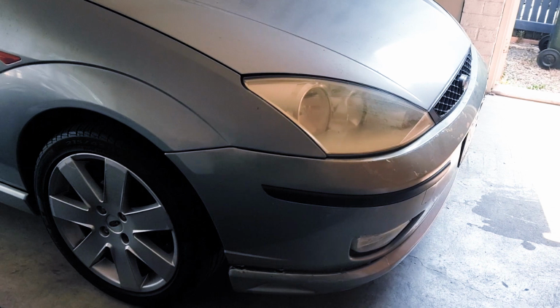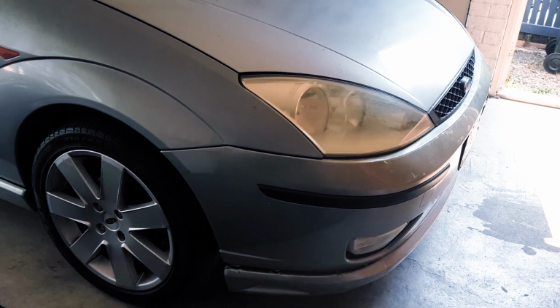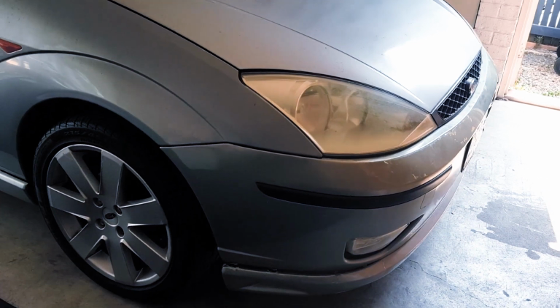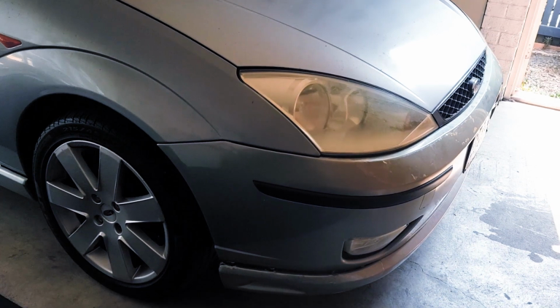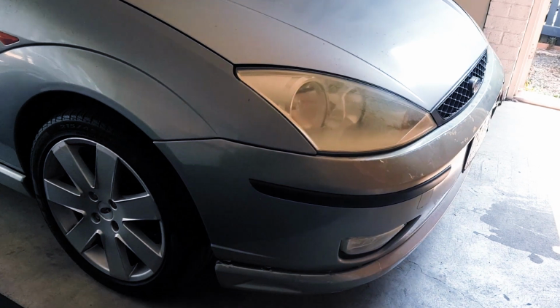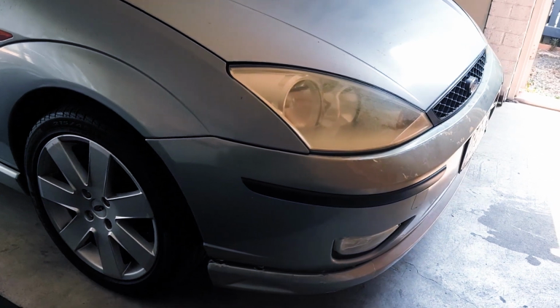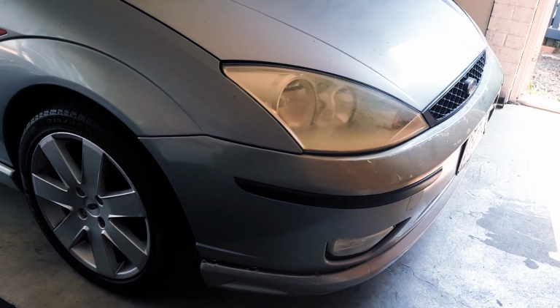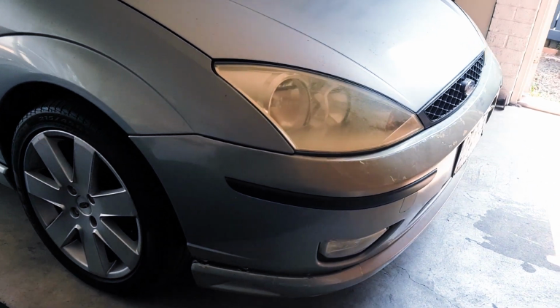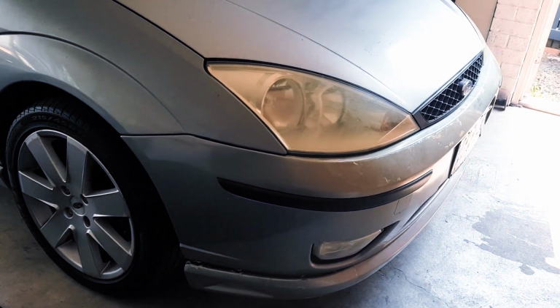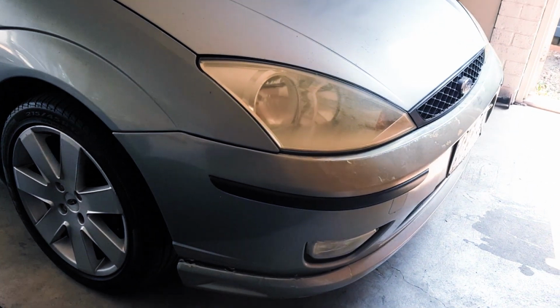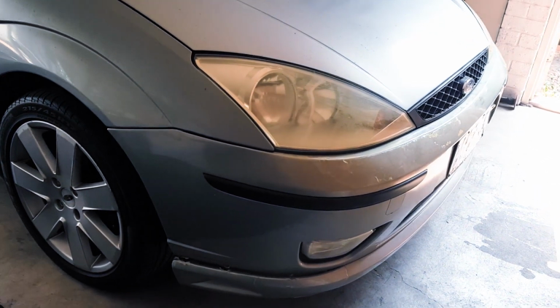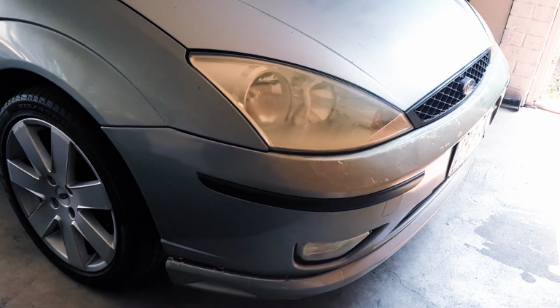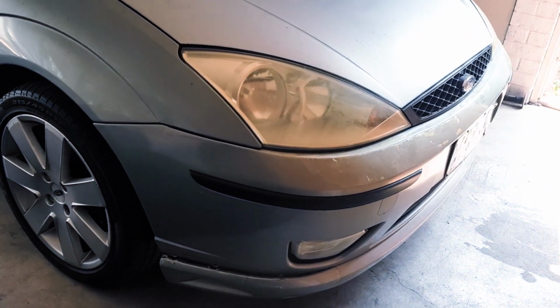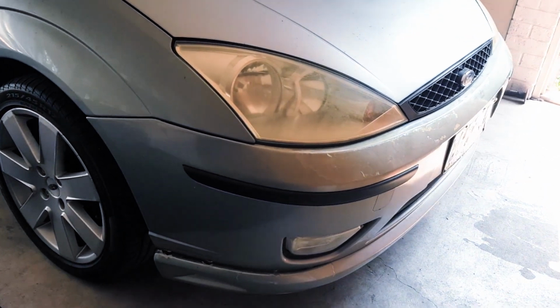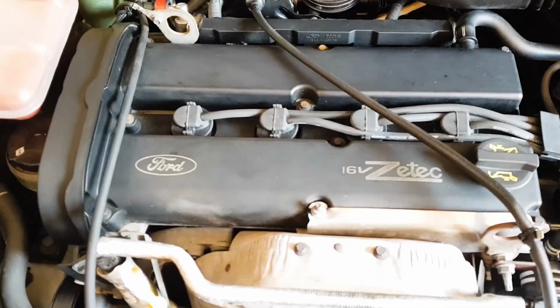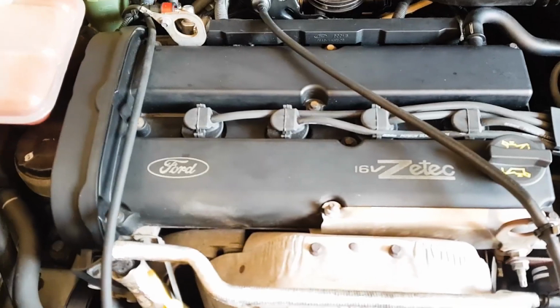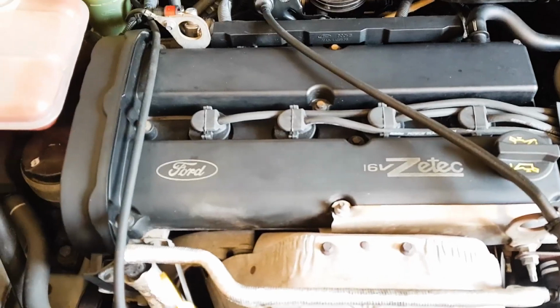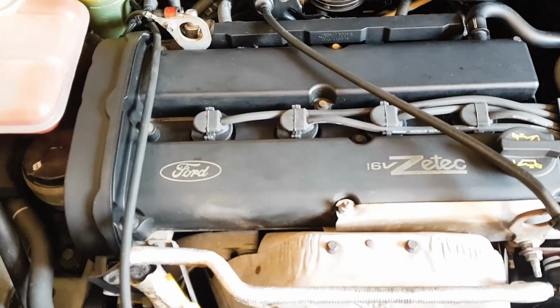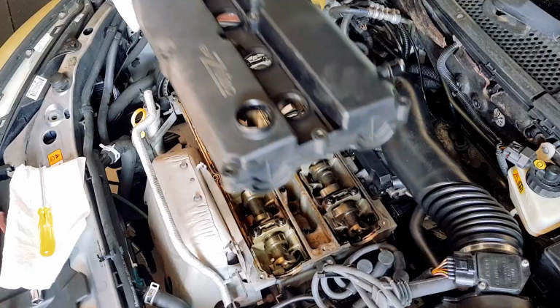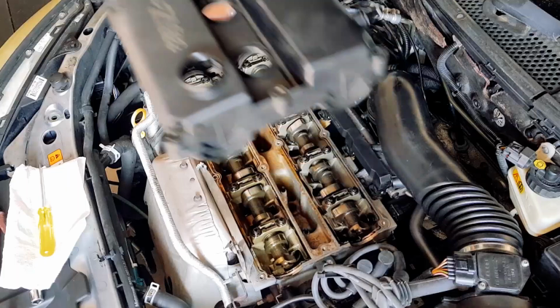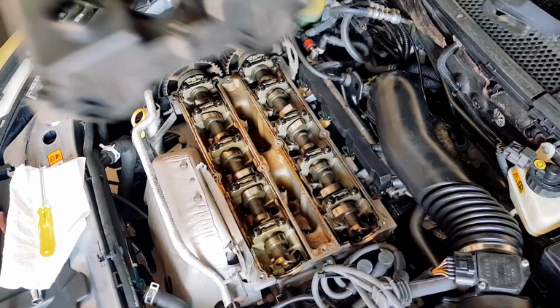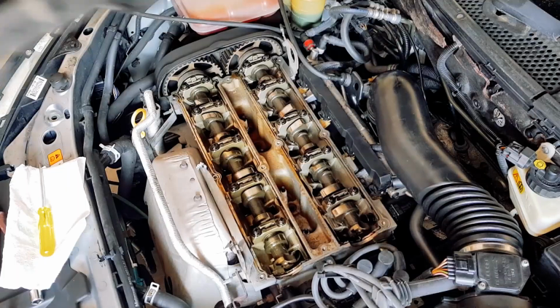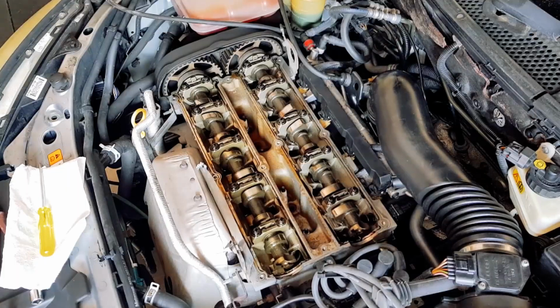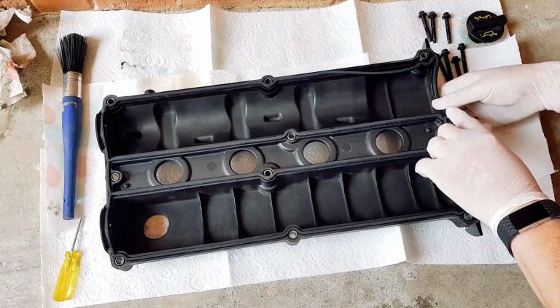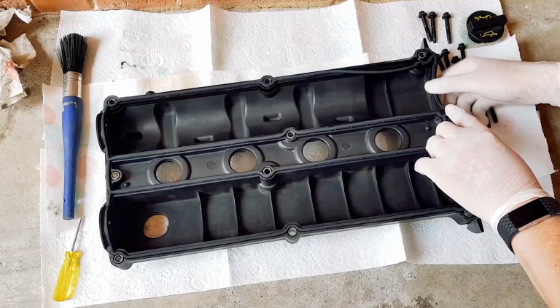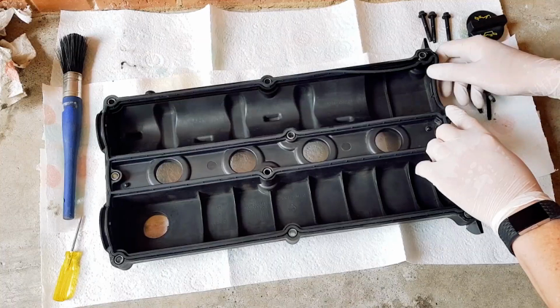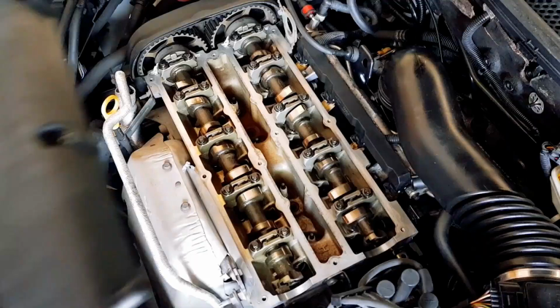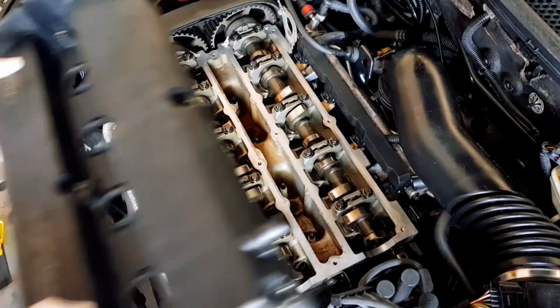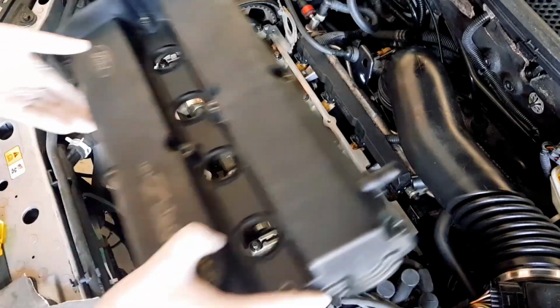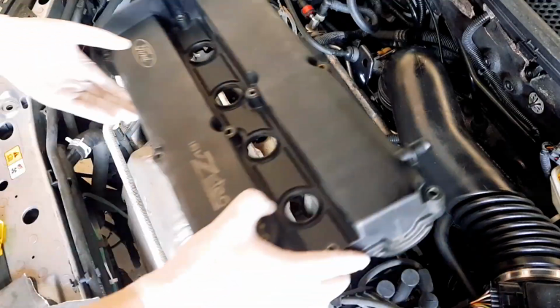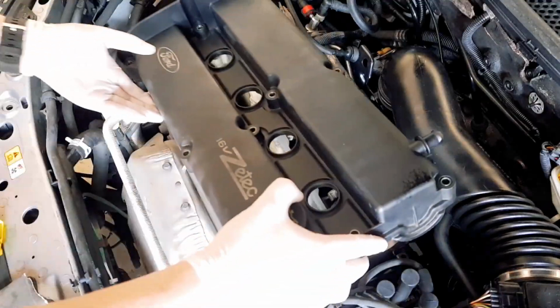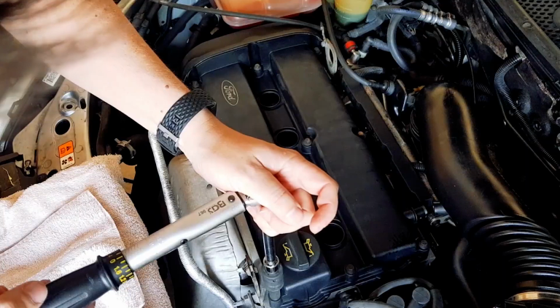Hello everyone, back with the Focus today. I'll be showing you how to replace a leaking valve cover gasket.